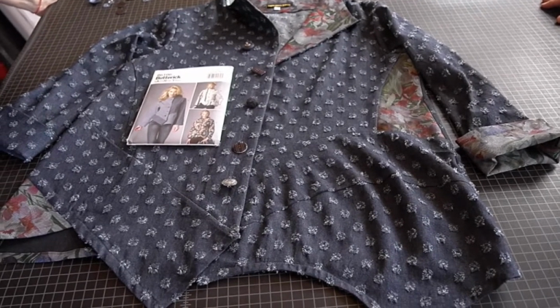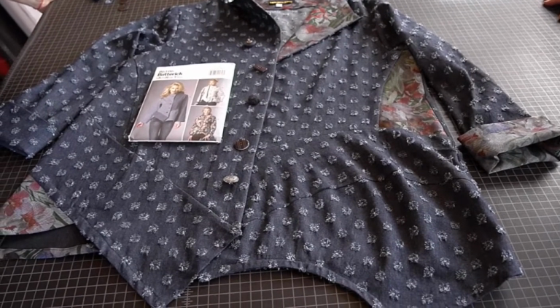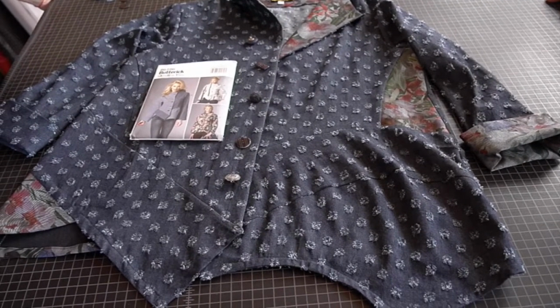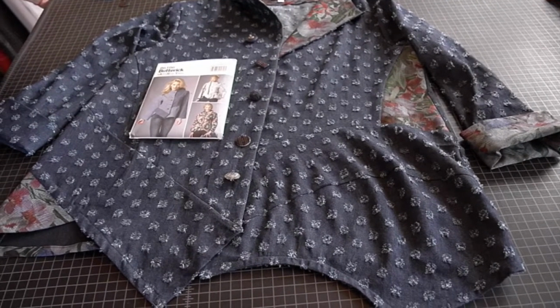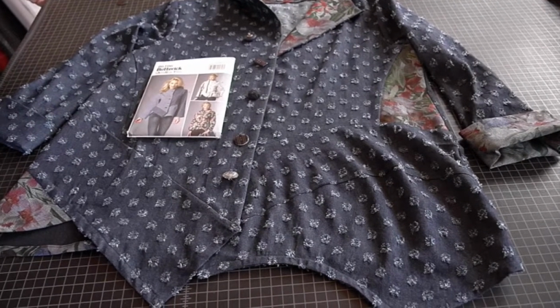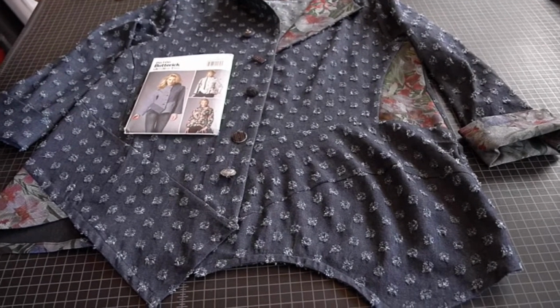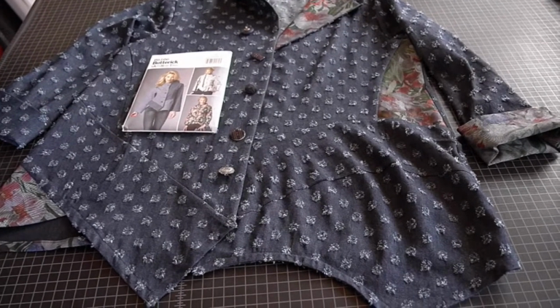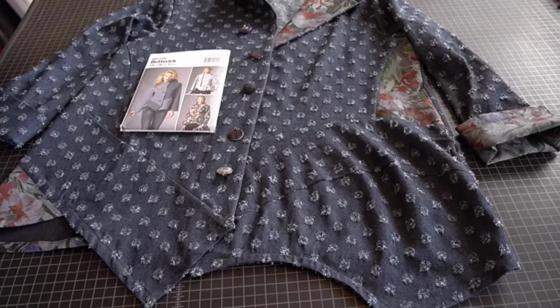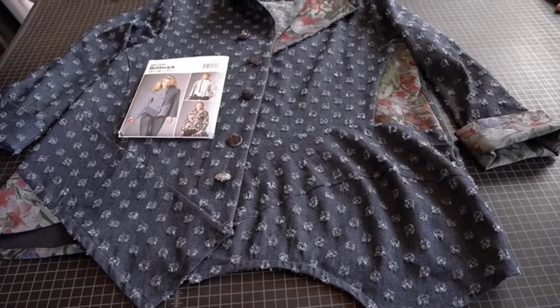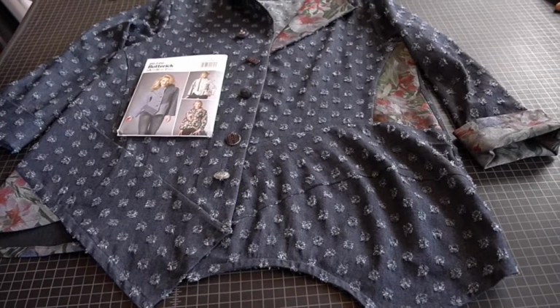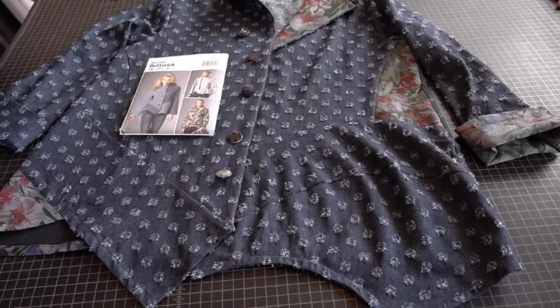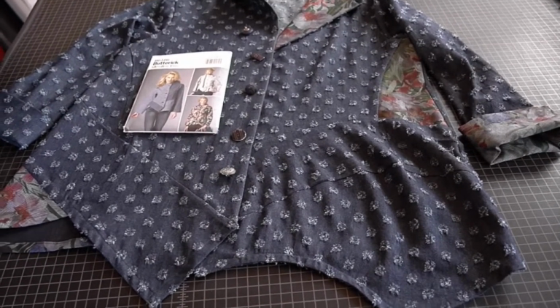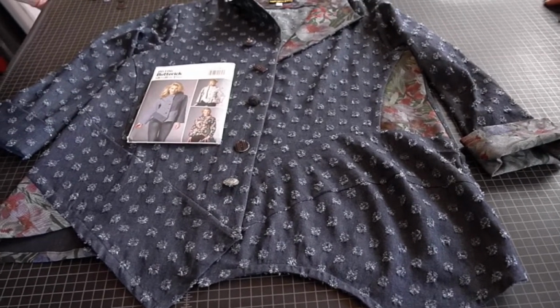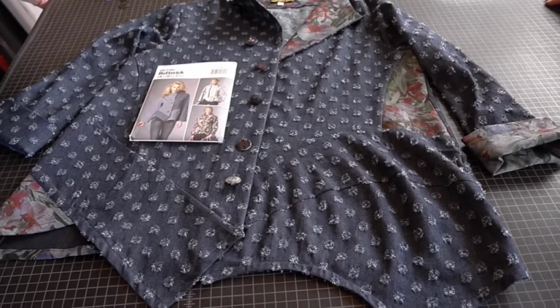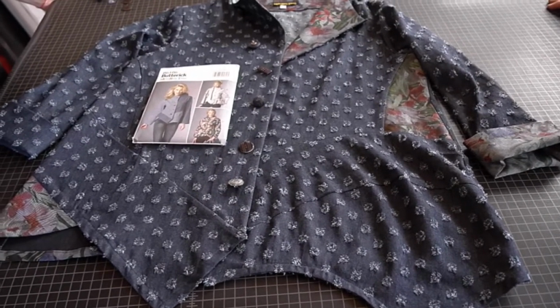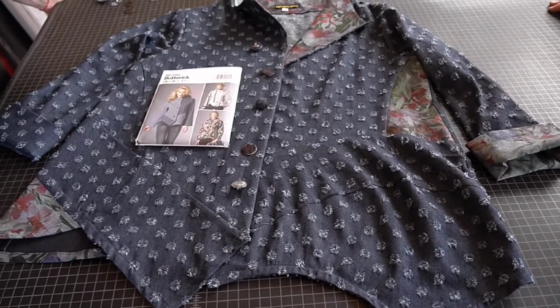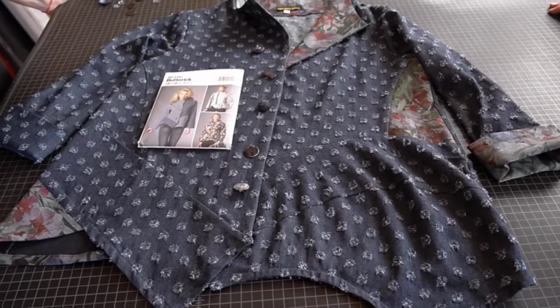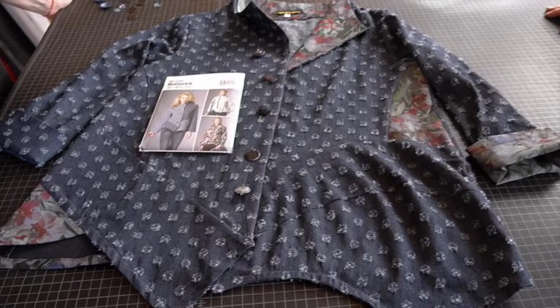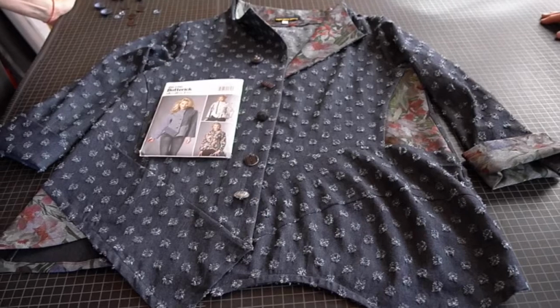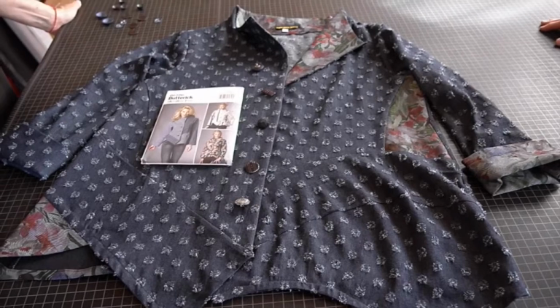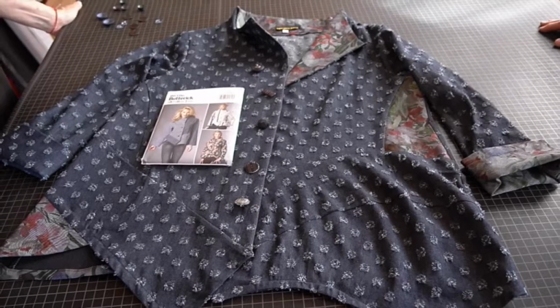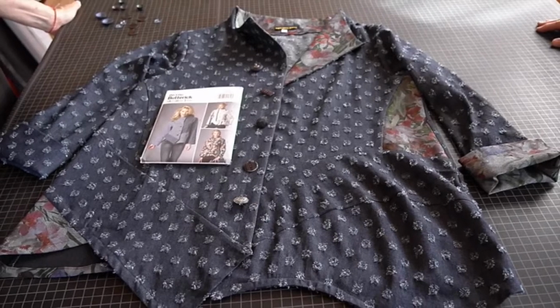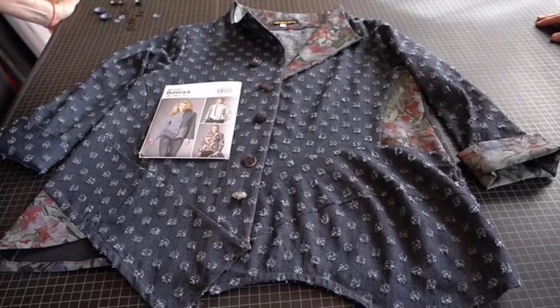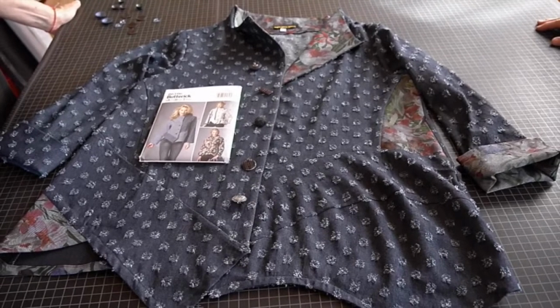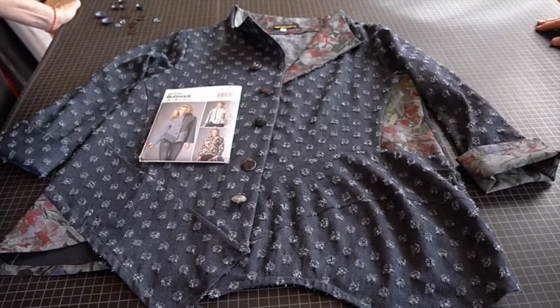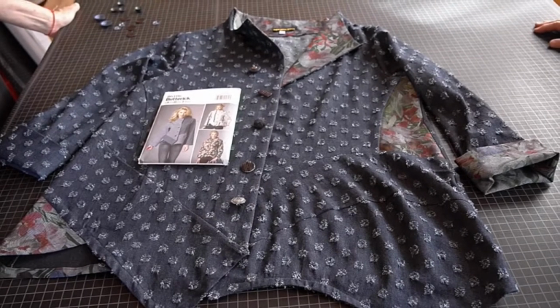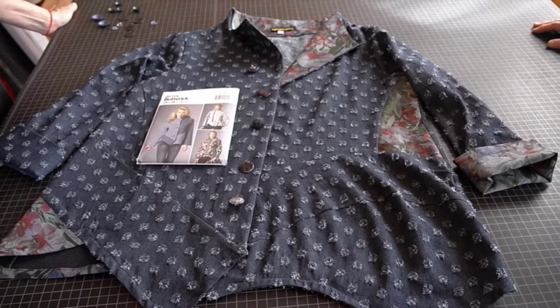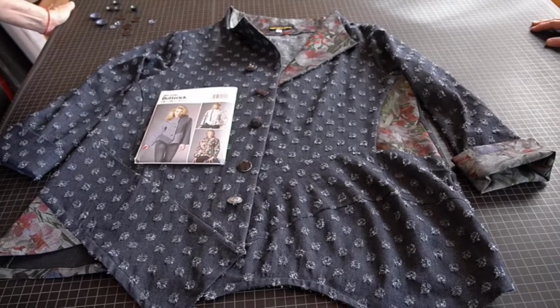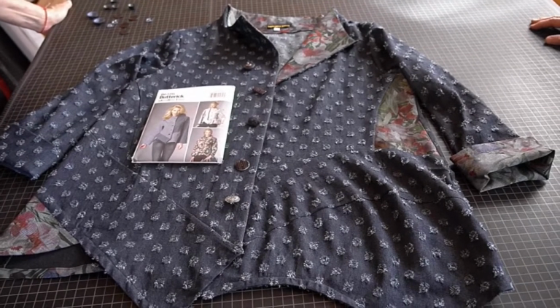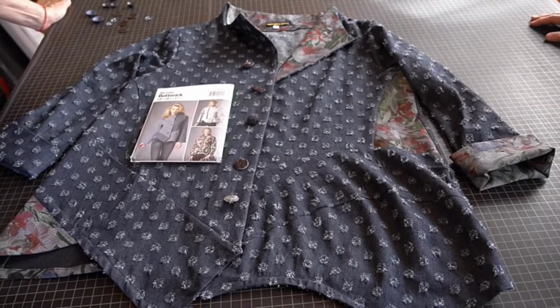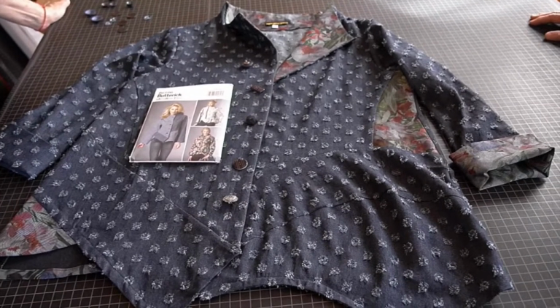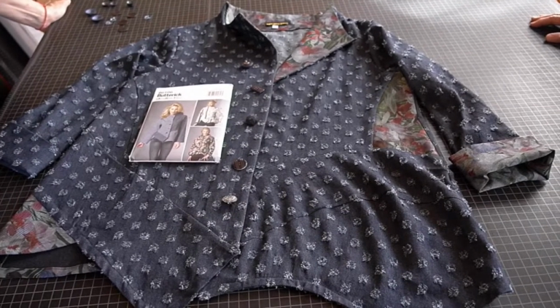Stay tuned — this is a really fun fabric and good buttonhole choosing. Happy sewing!